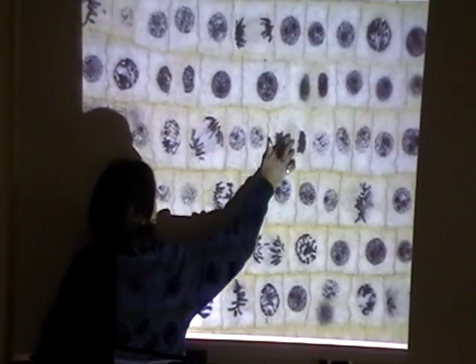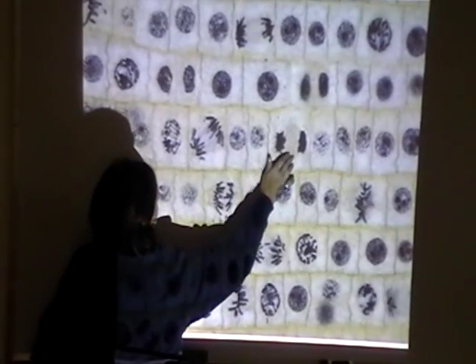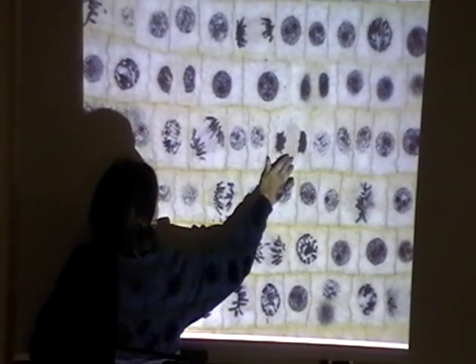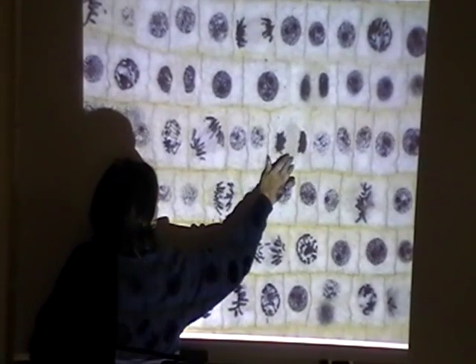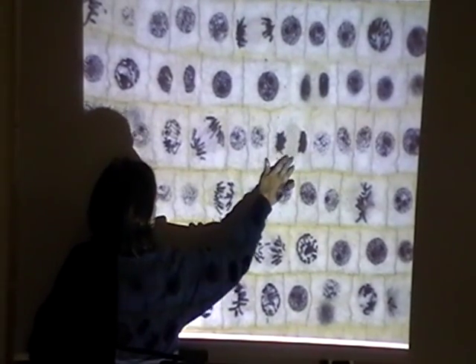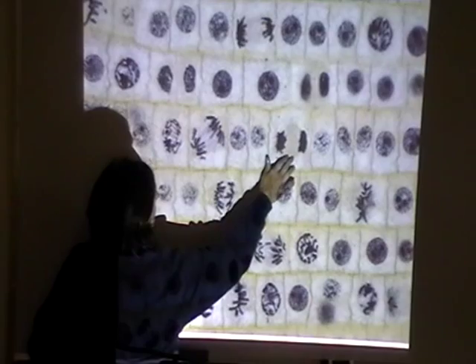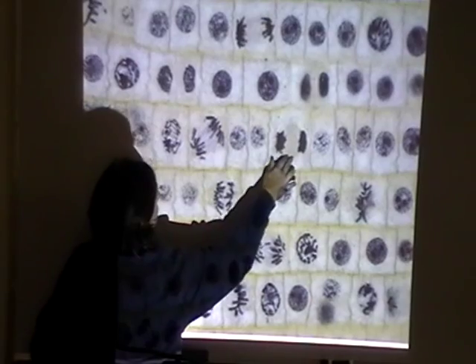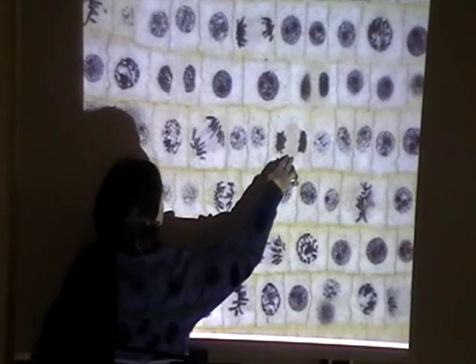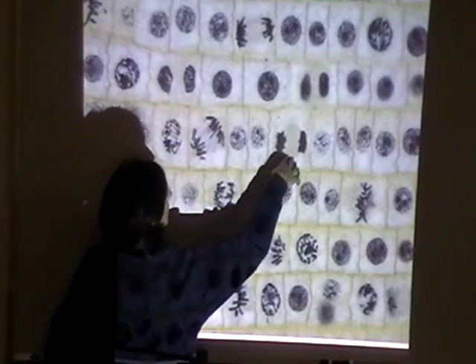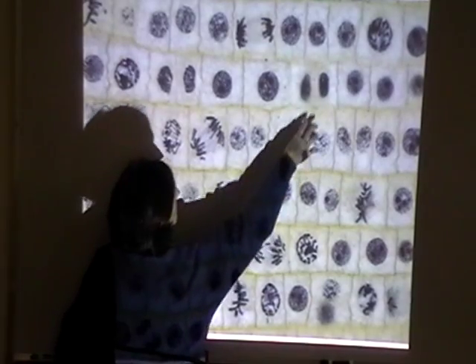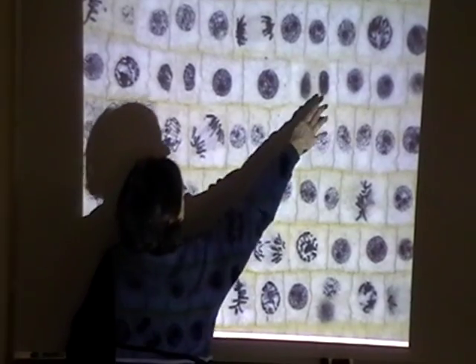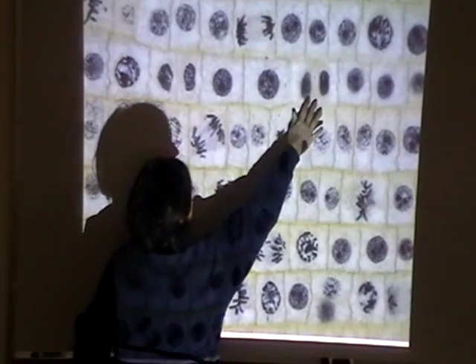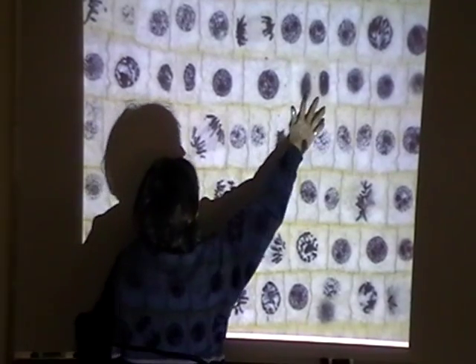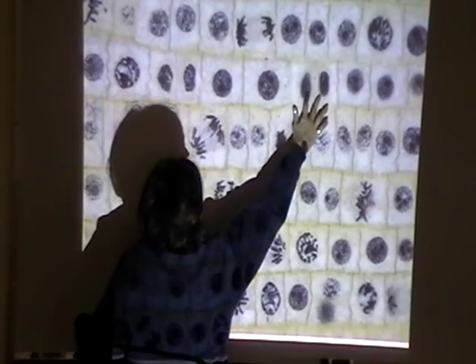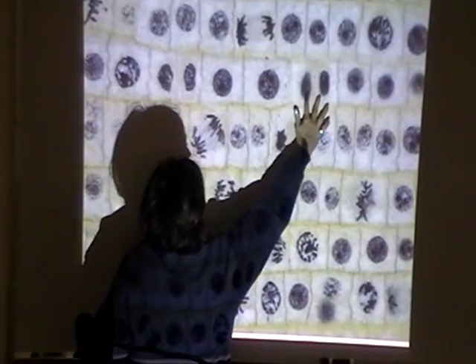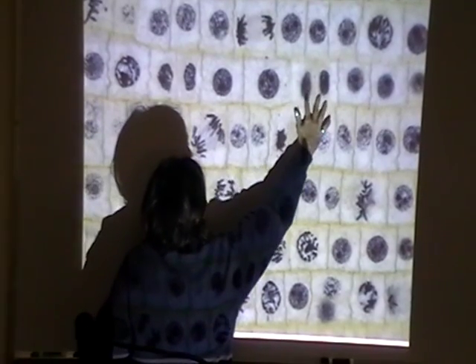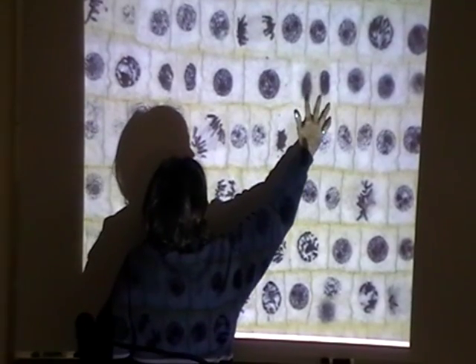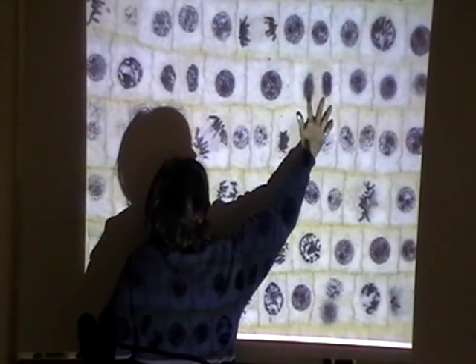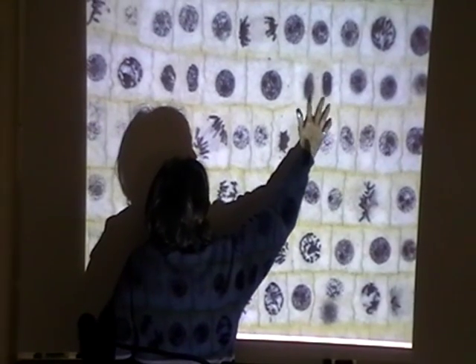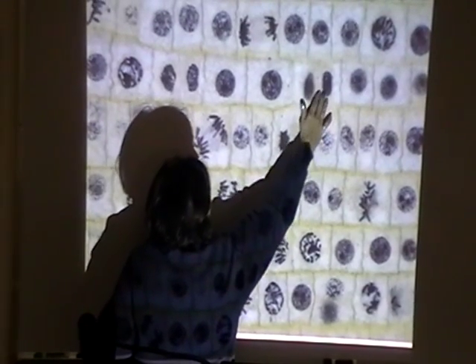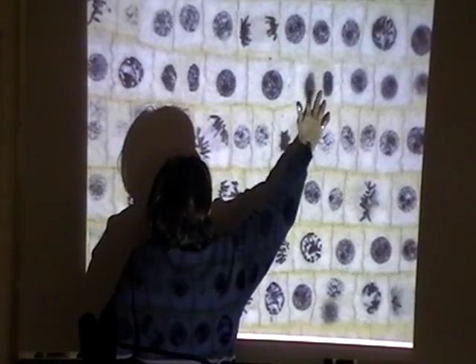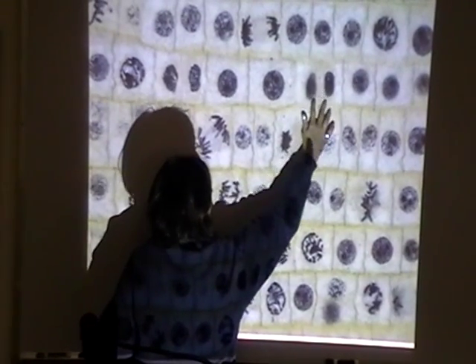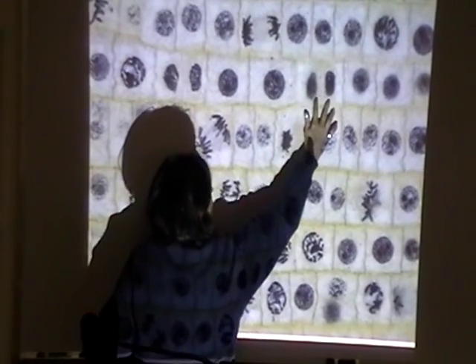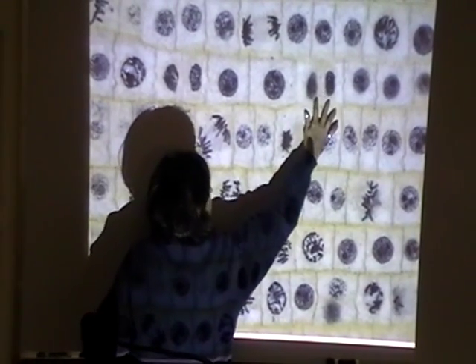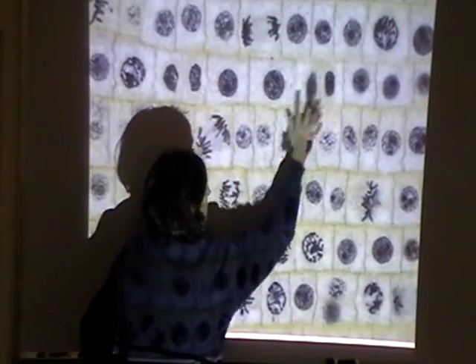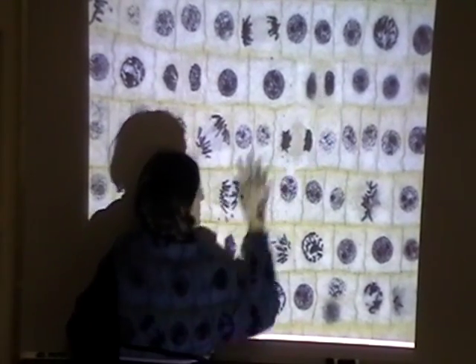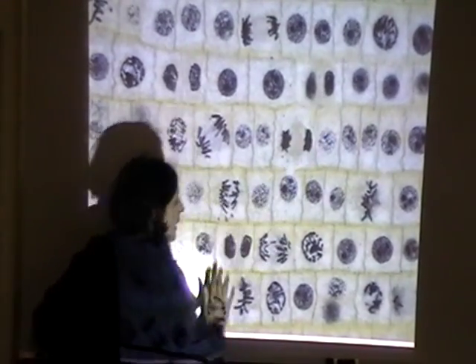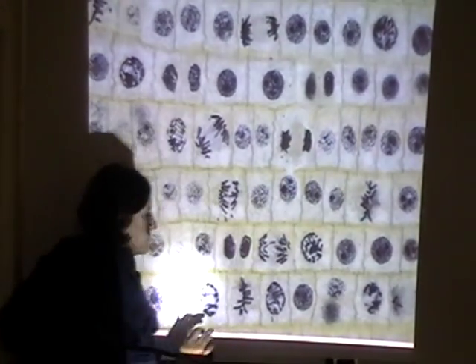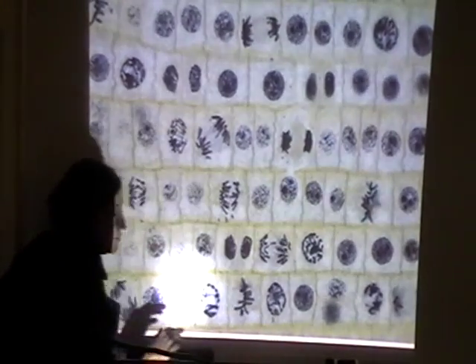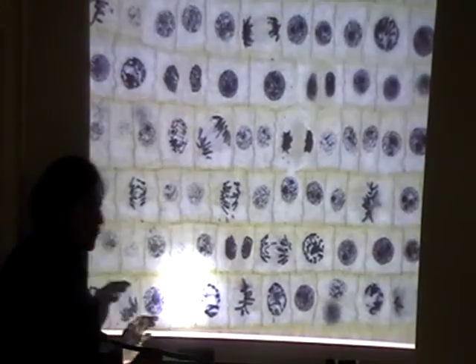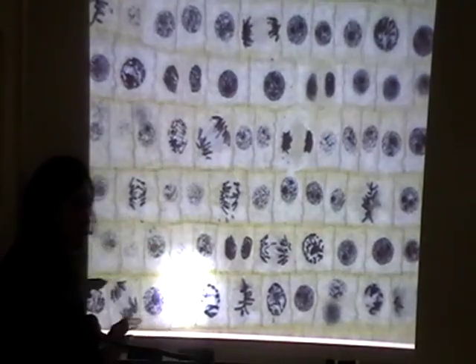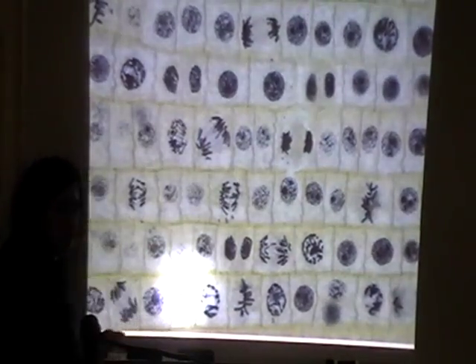And then the last one is we have some telophase, where this one is just about ready to cleave completely and make two daughter cells. And here is one where you can tell — two daughter cells.